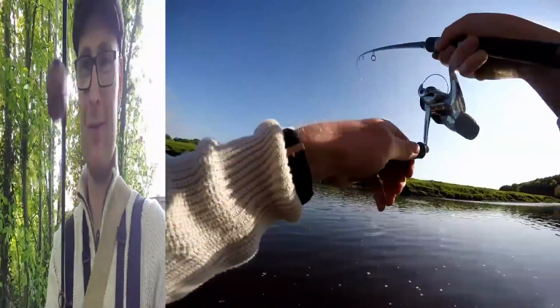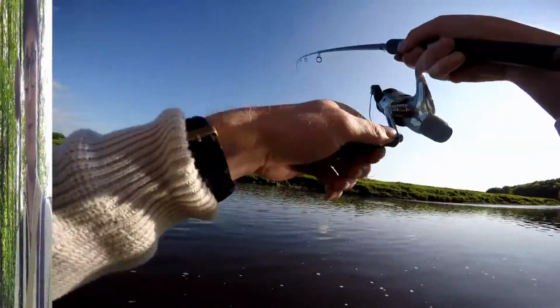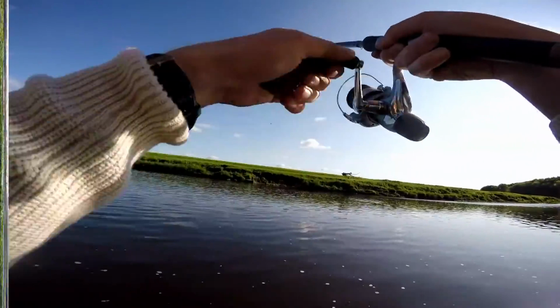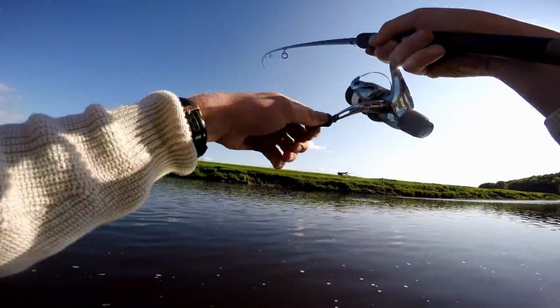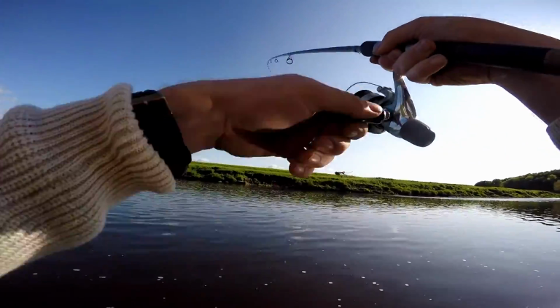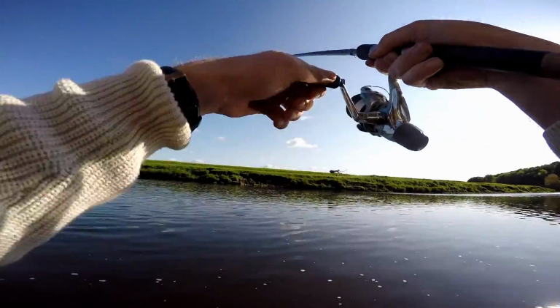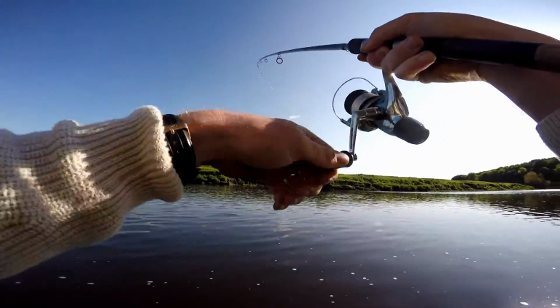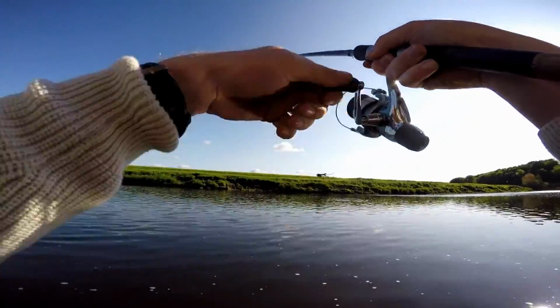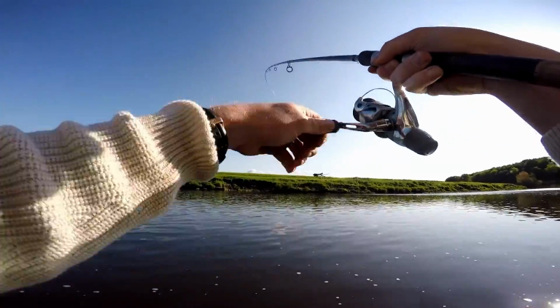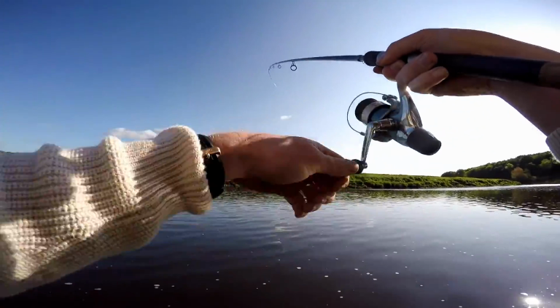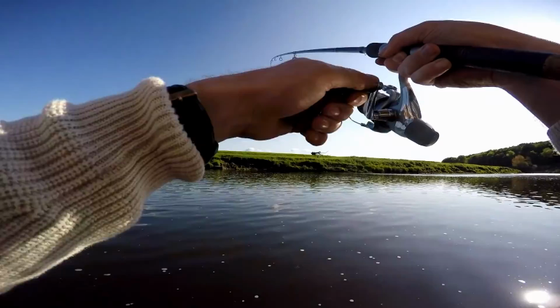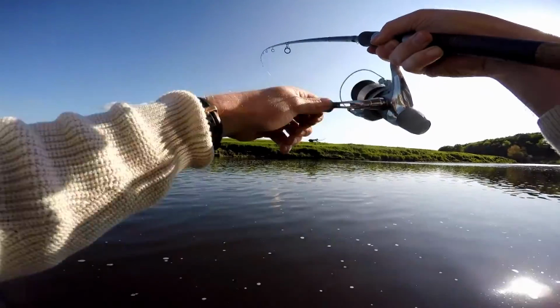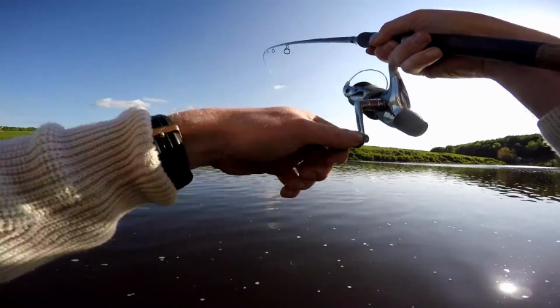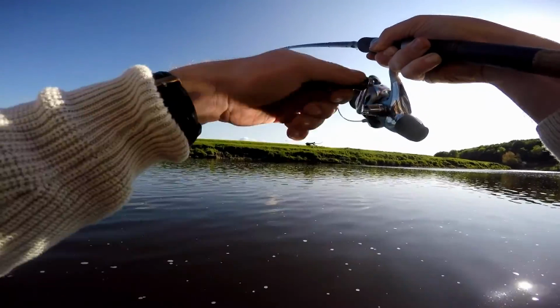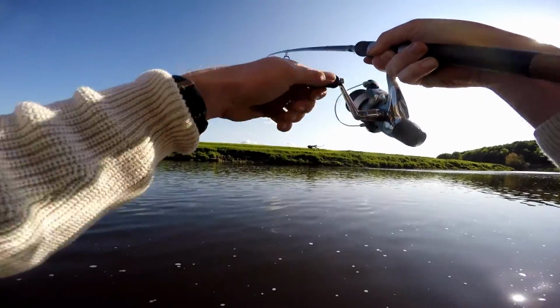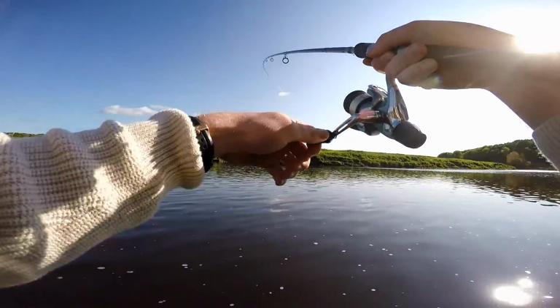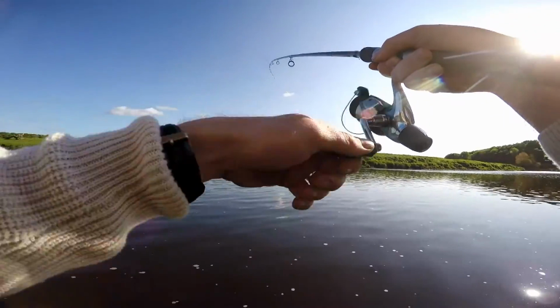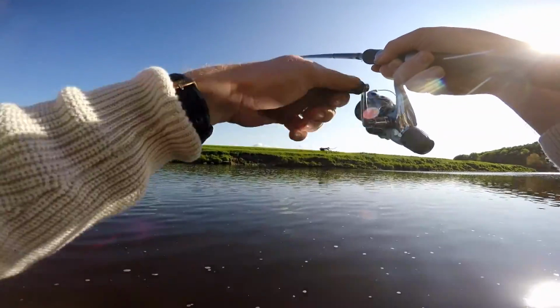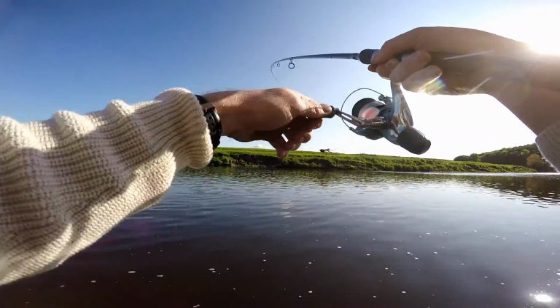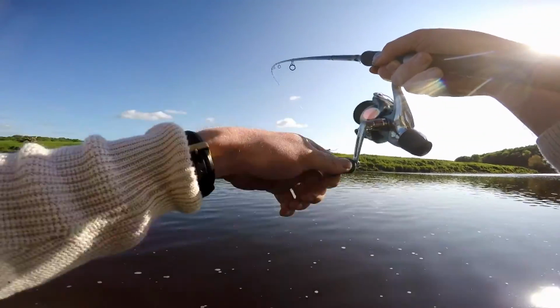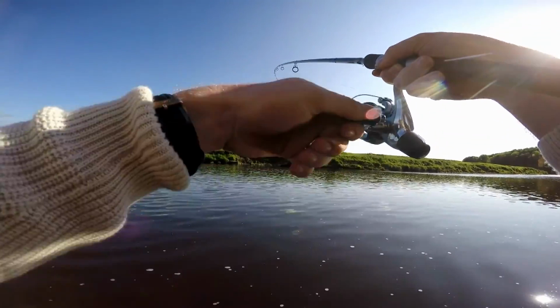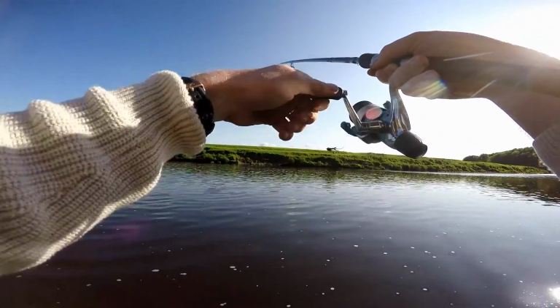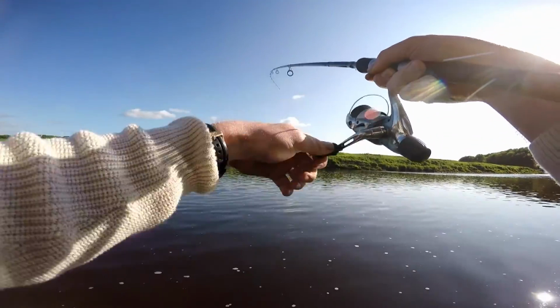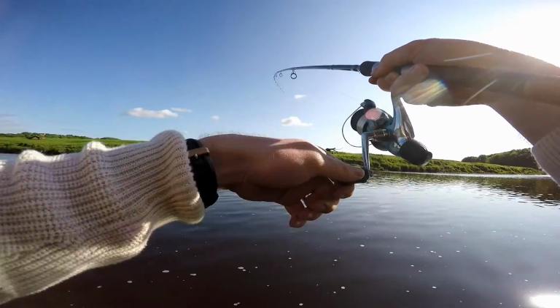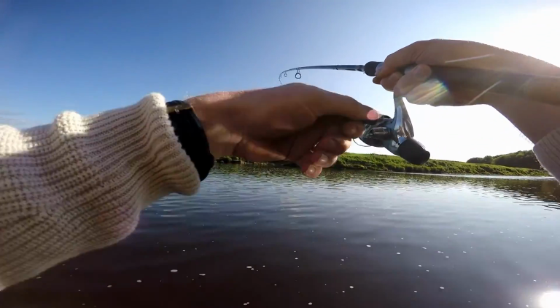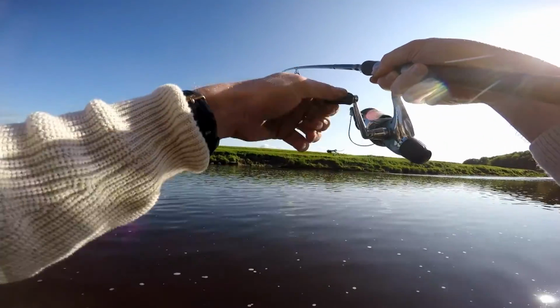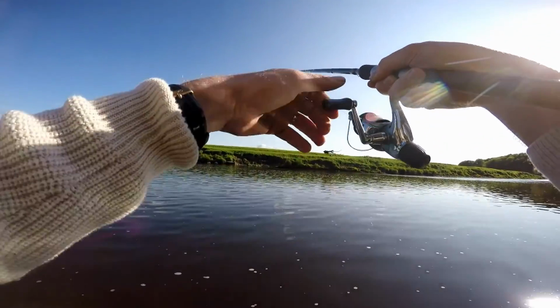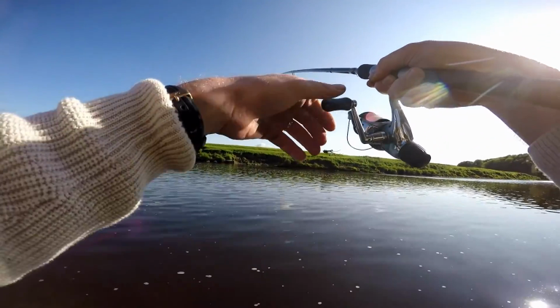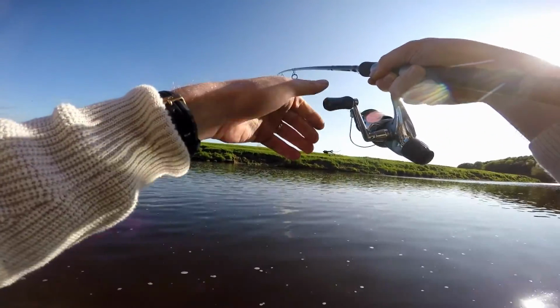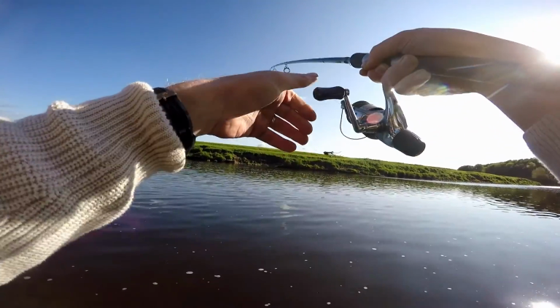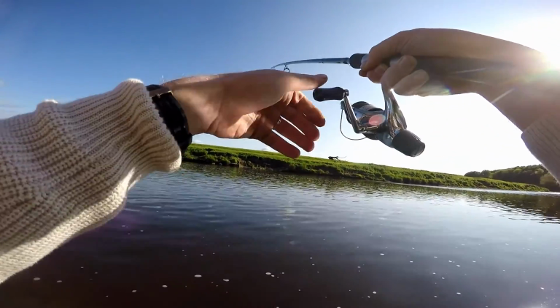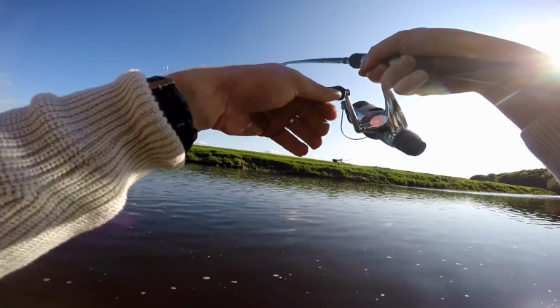Bouncing it on the bottom. Oh, it's swimming towards me. Oh, it's a decent fish!